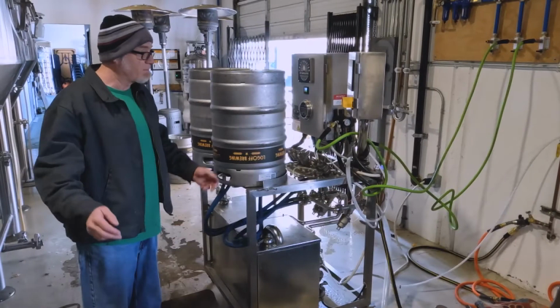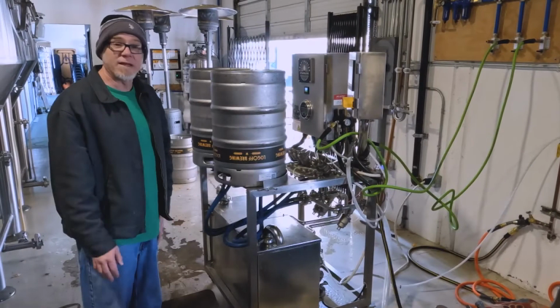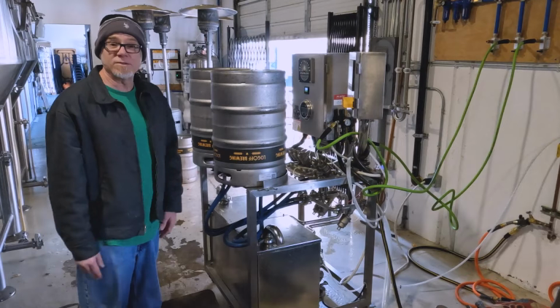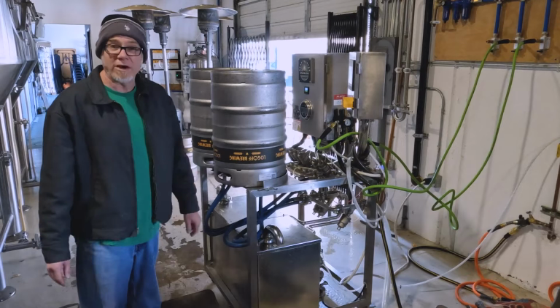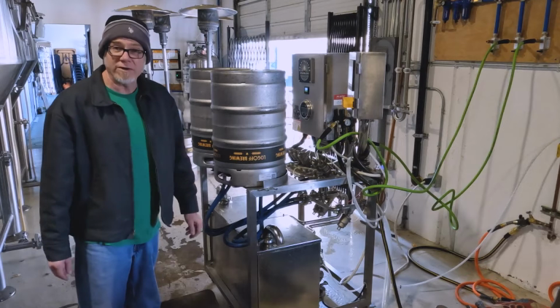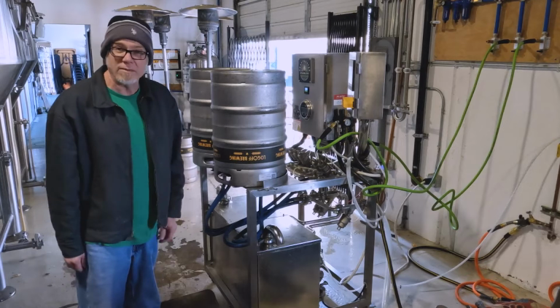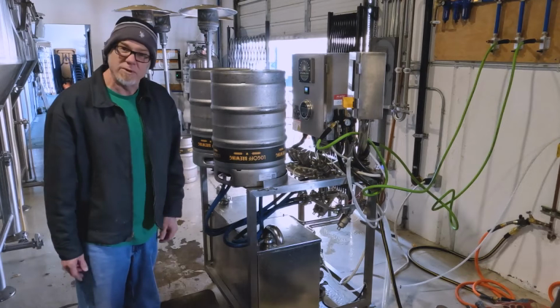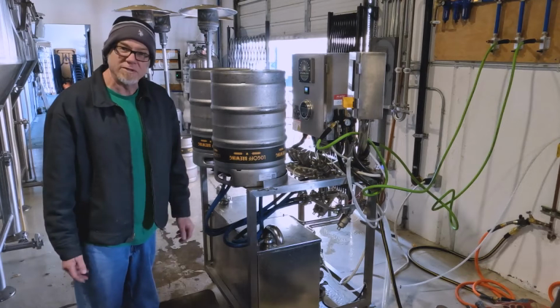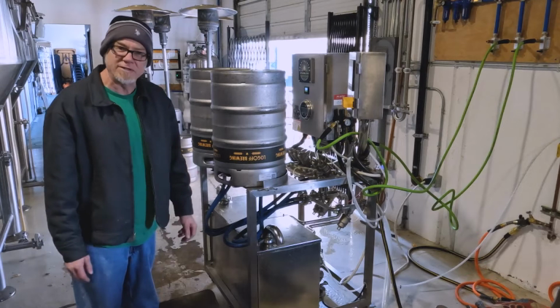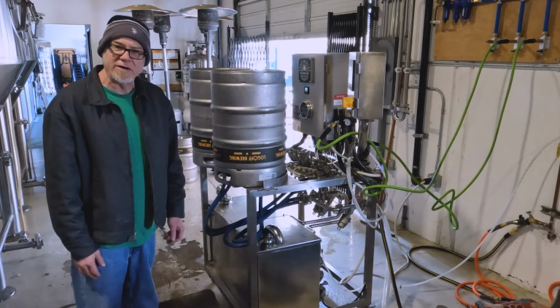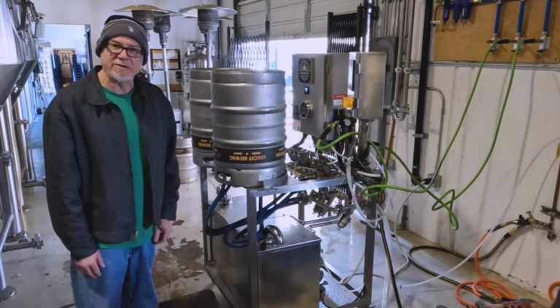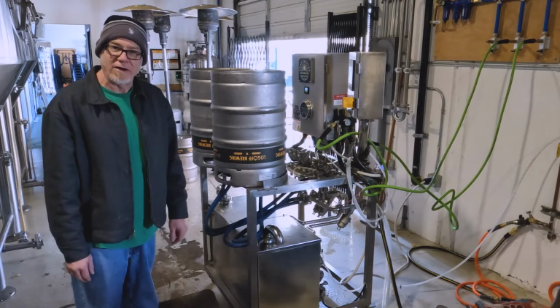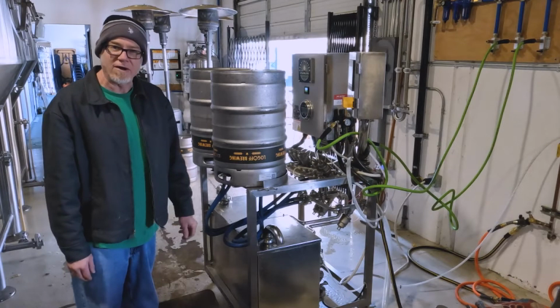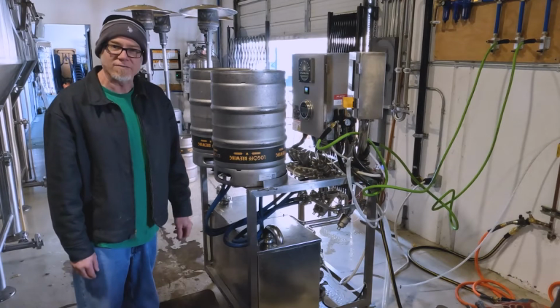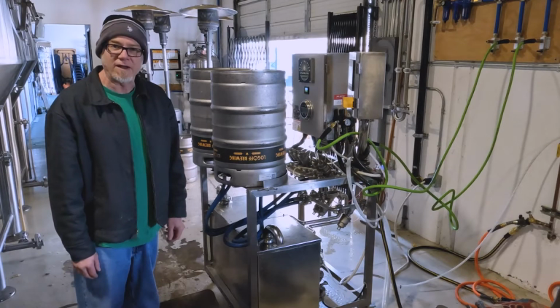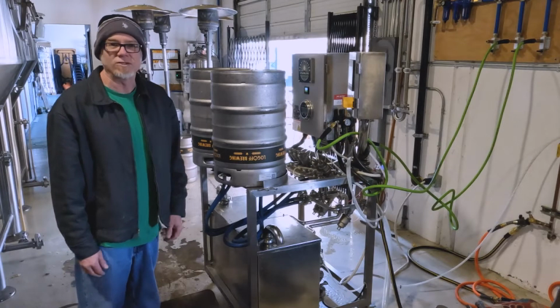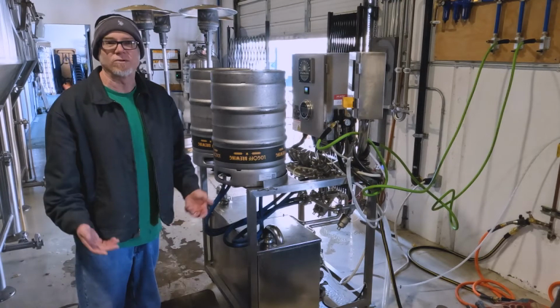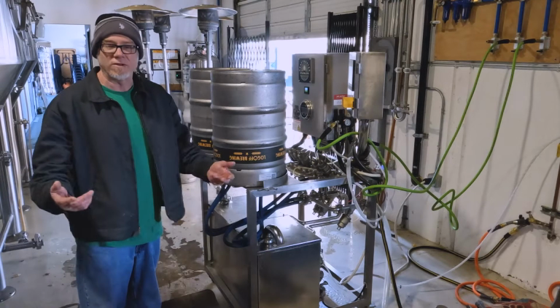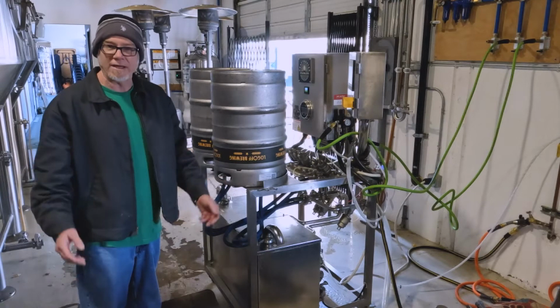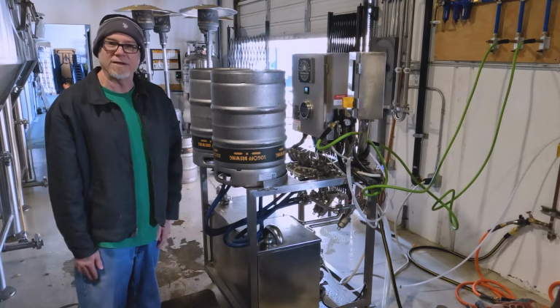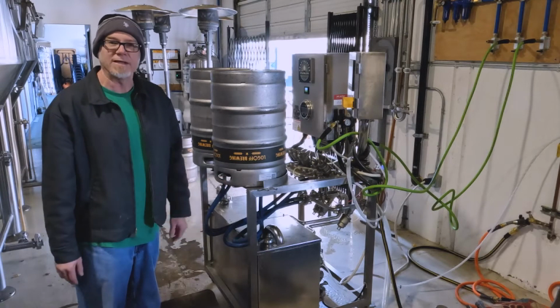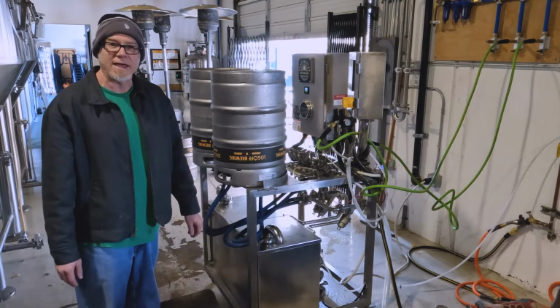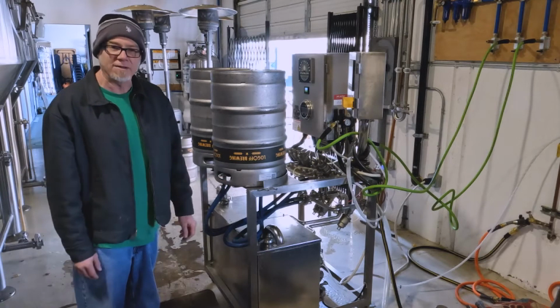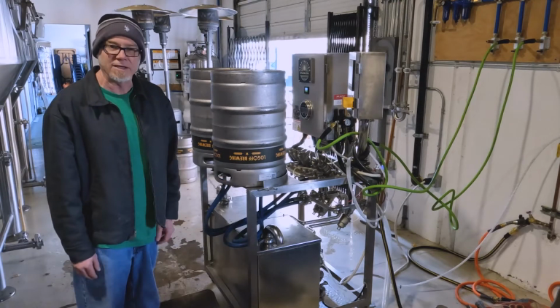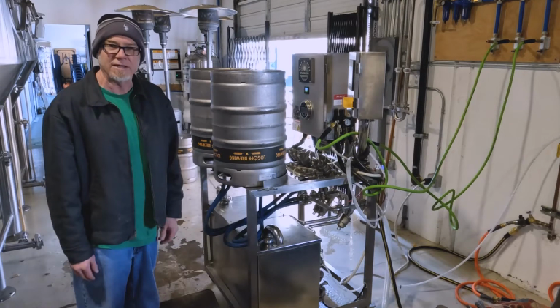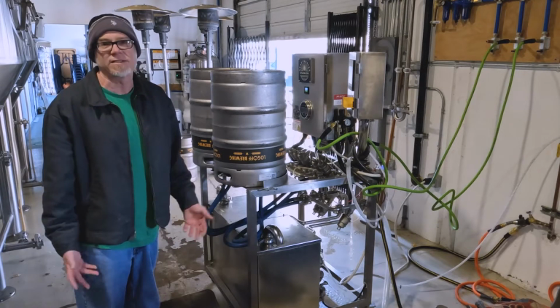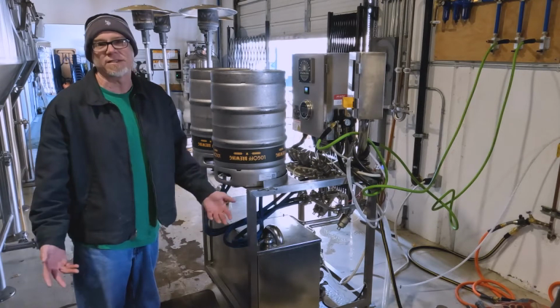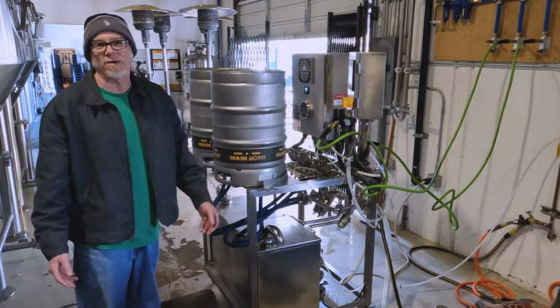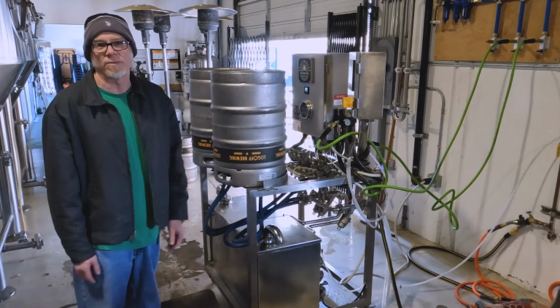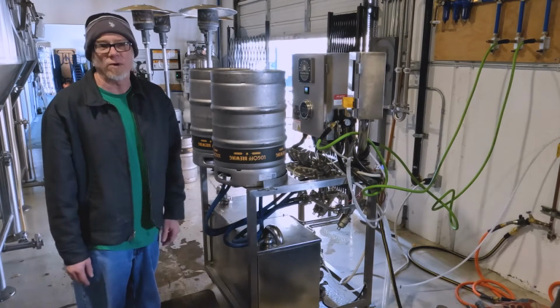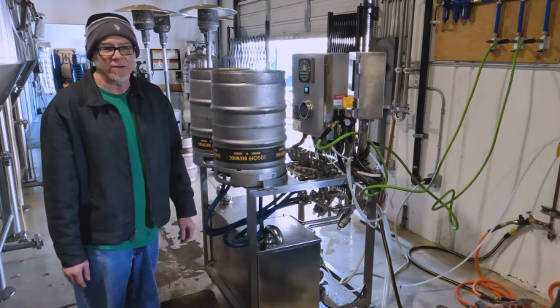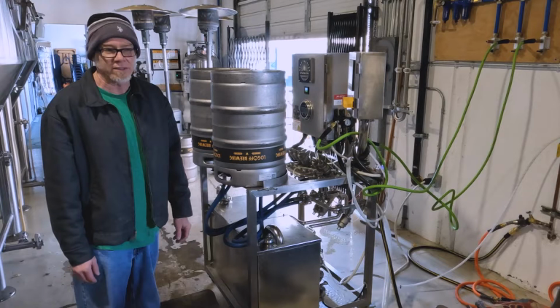My name is Aaron, I'm a beer tender here at Log Off and I also do the line cleaning and keg cleaning and this is out in the brew house.